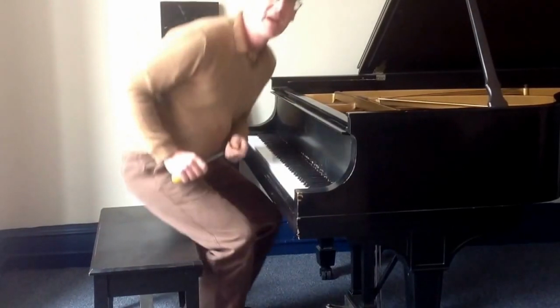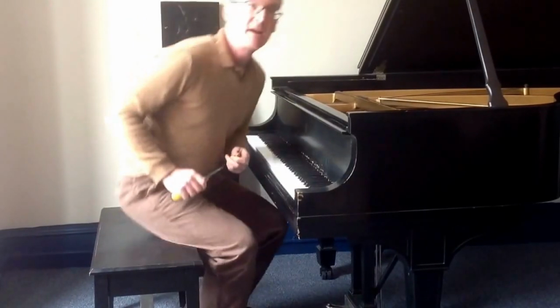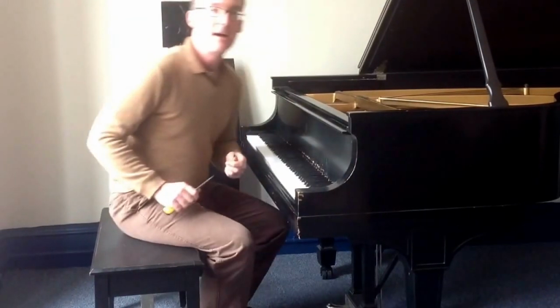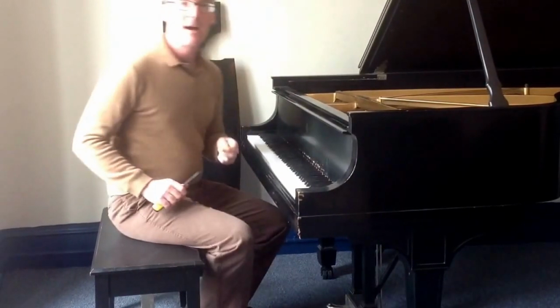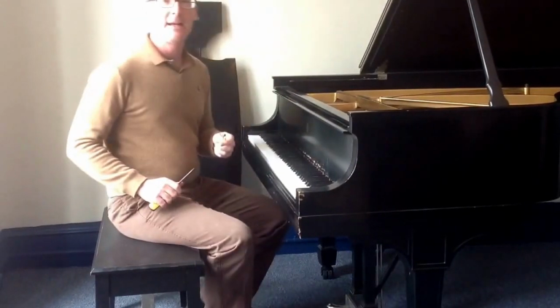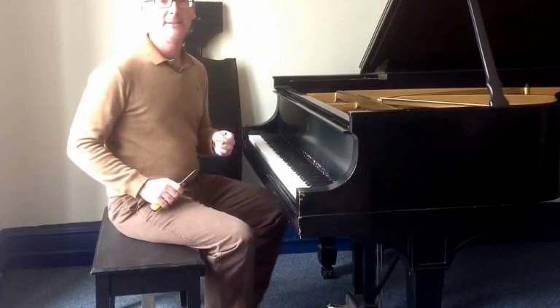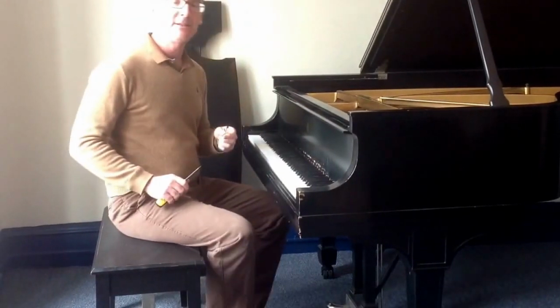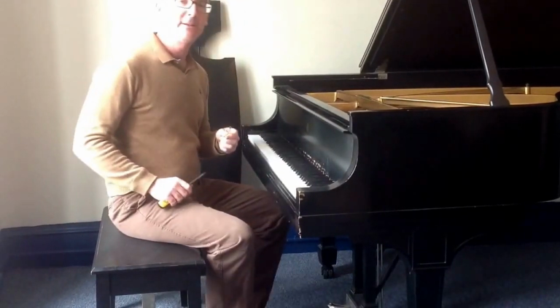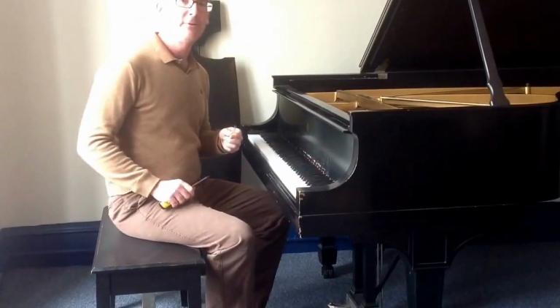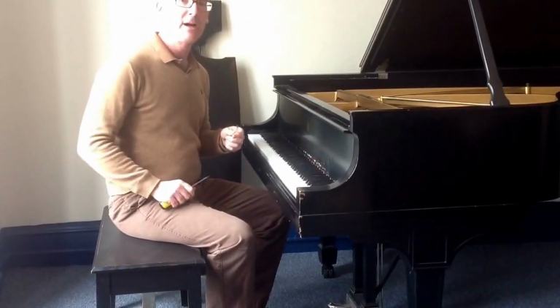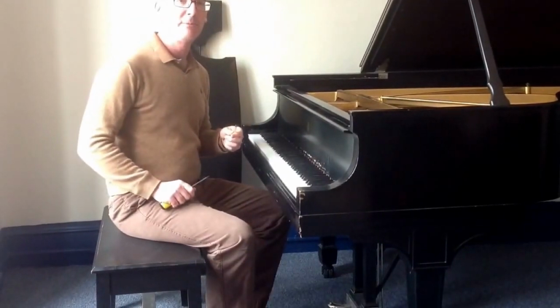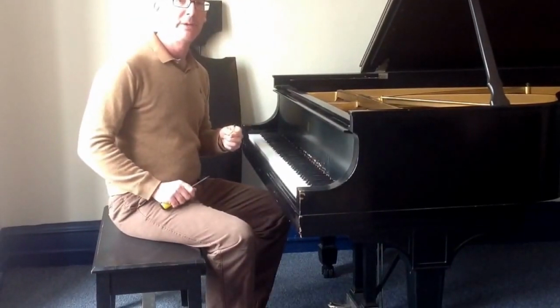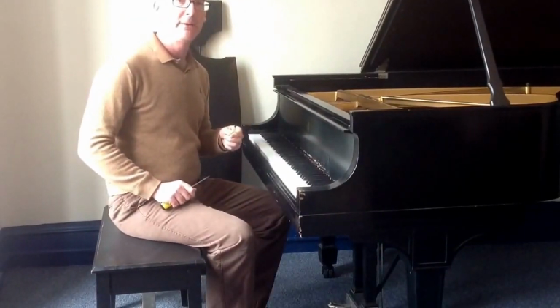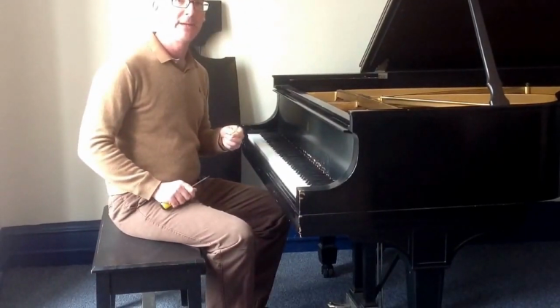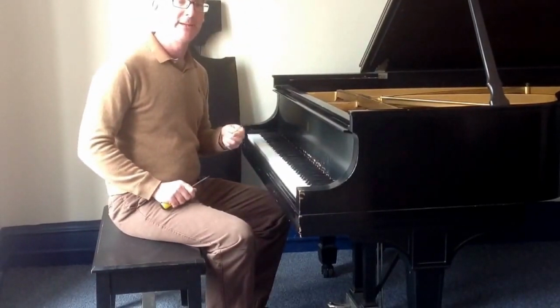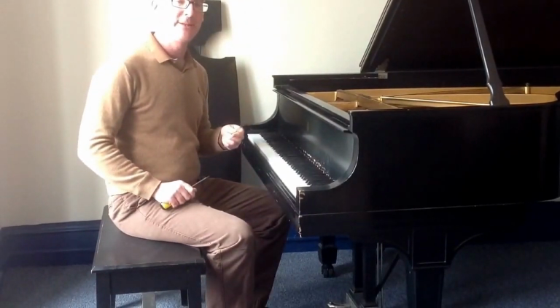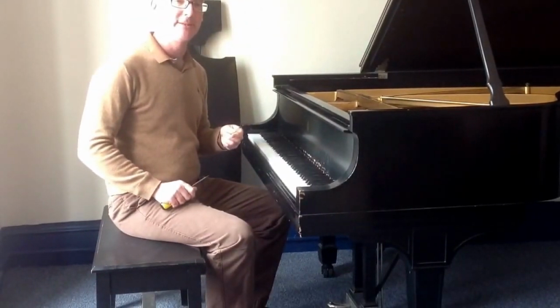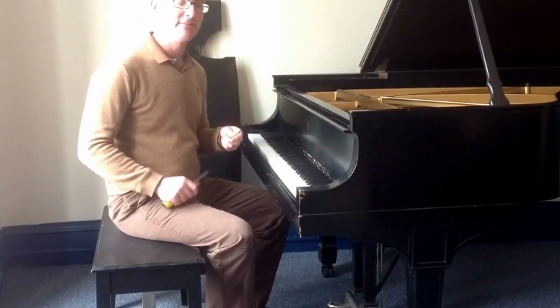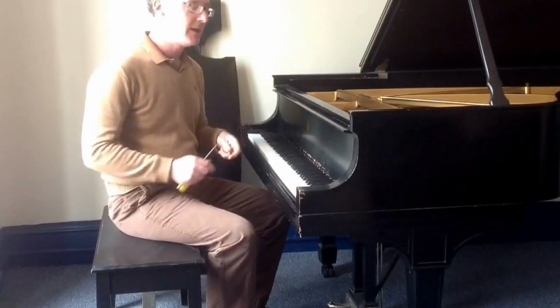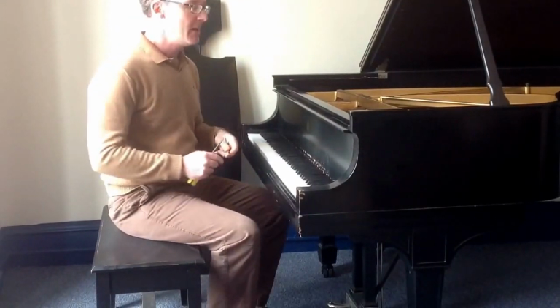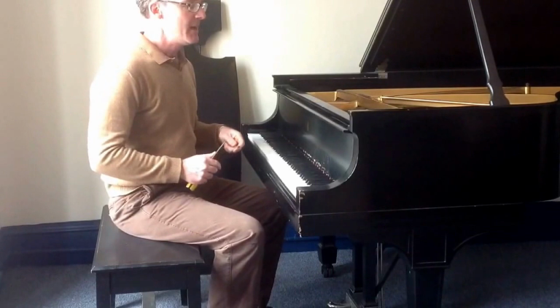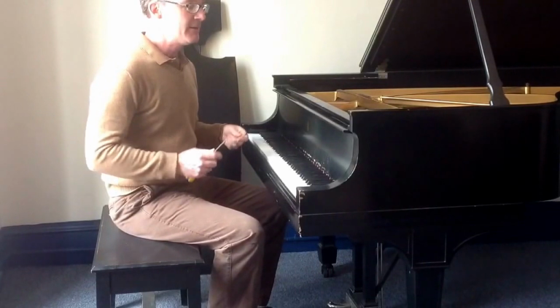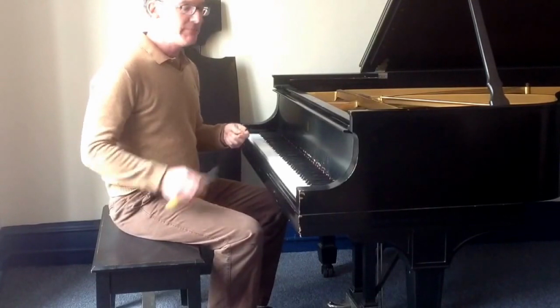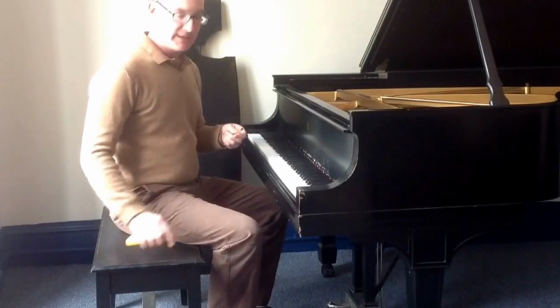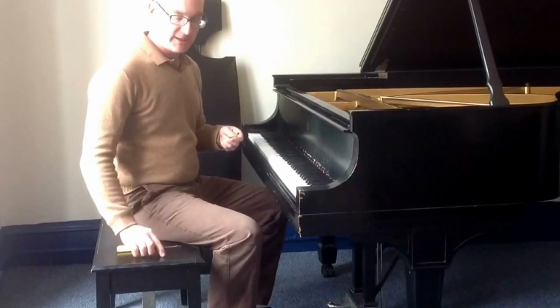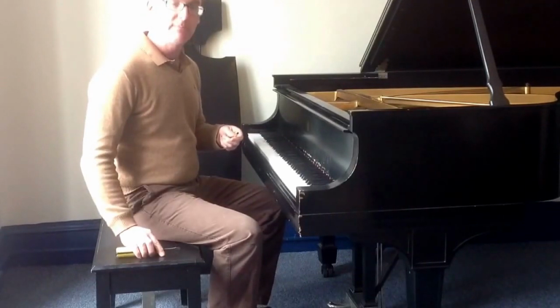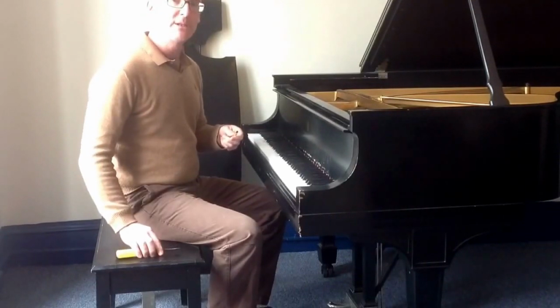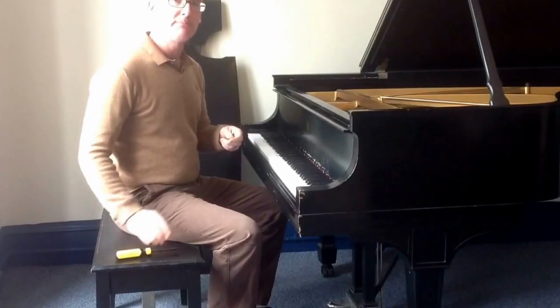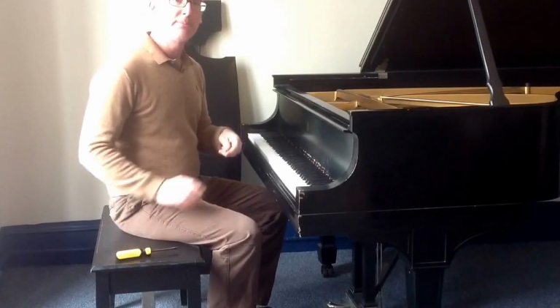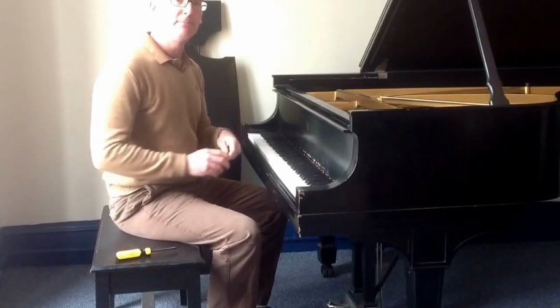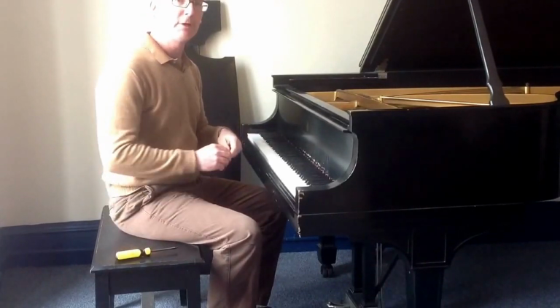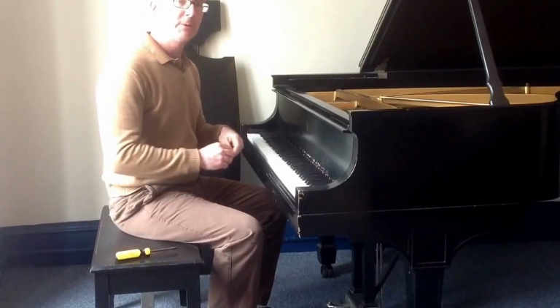Hi, it's Austin Grimes, Piano Technician. Here's something that comes up frequently.